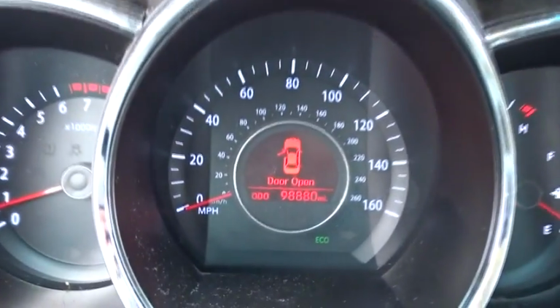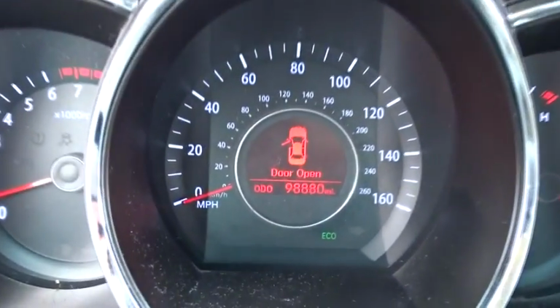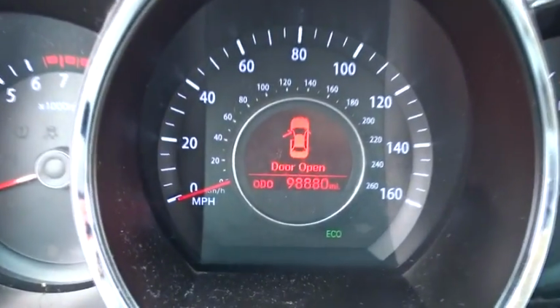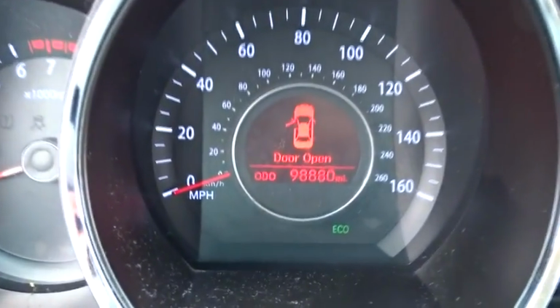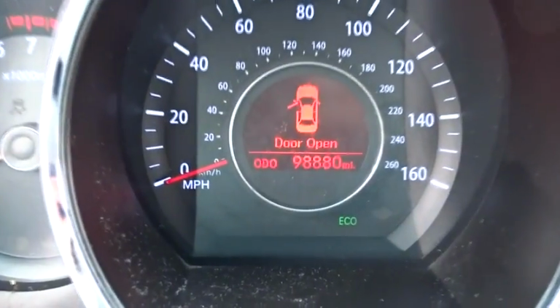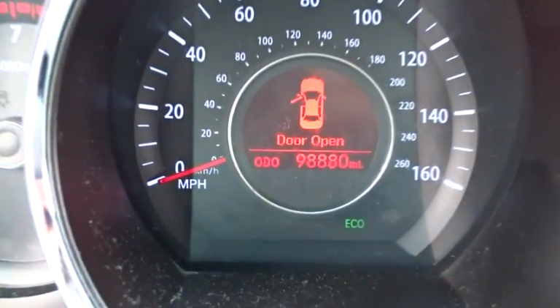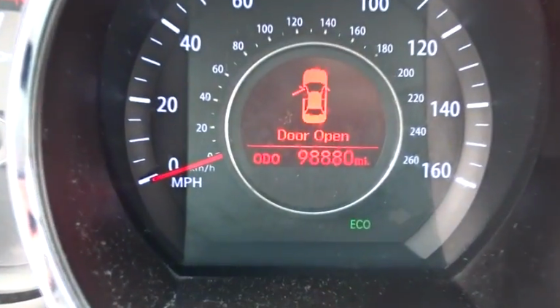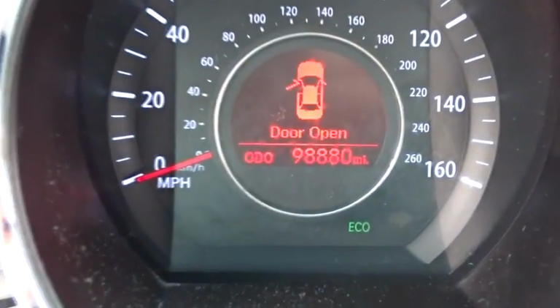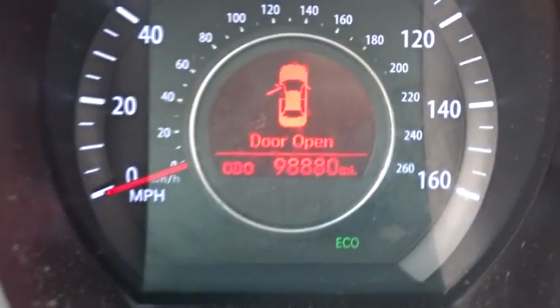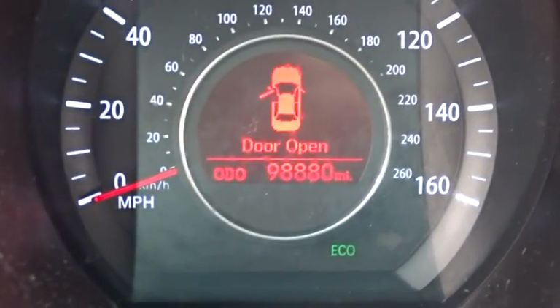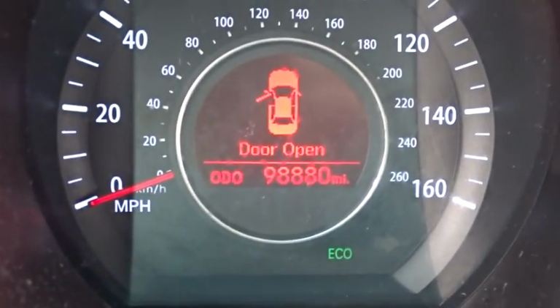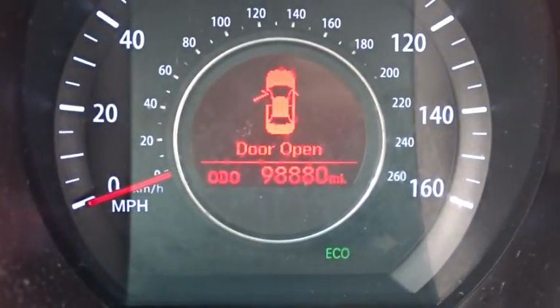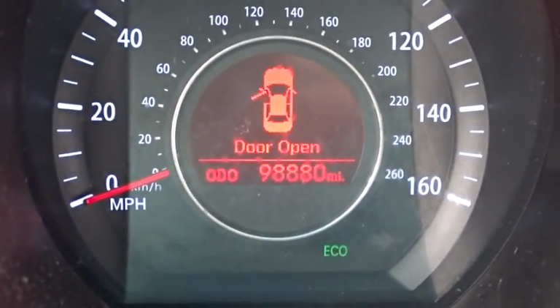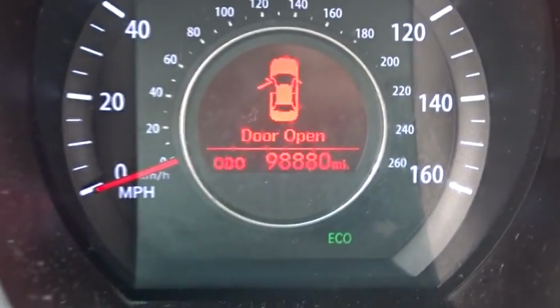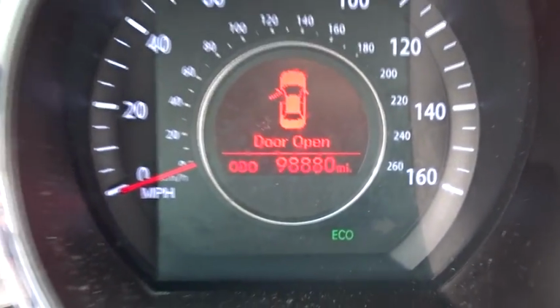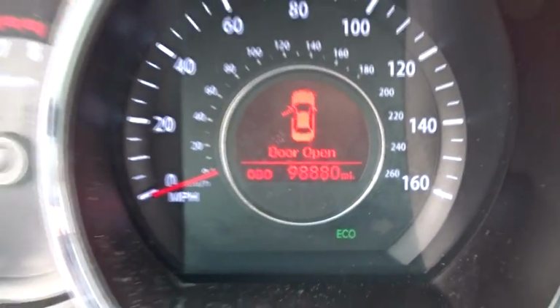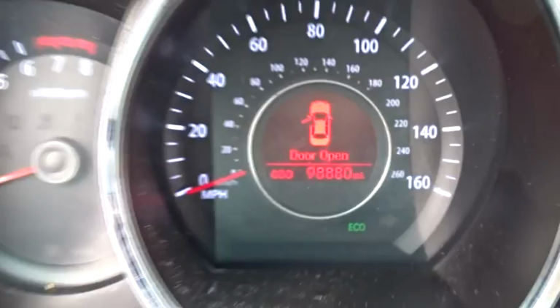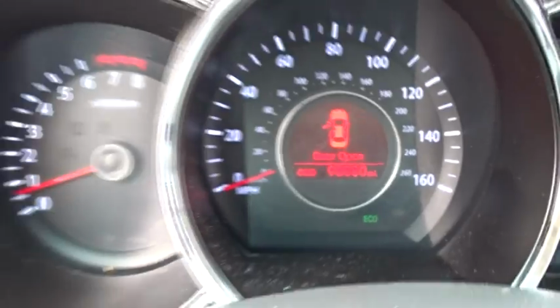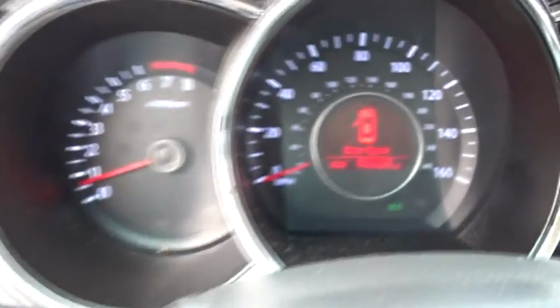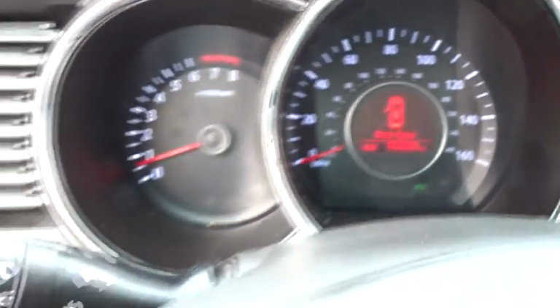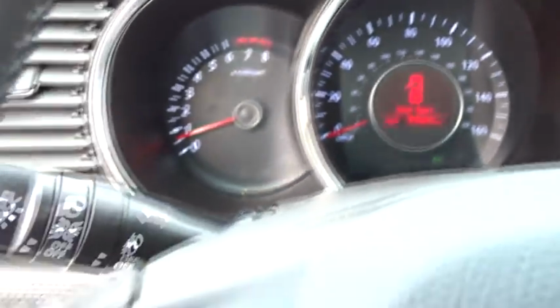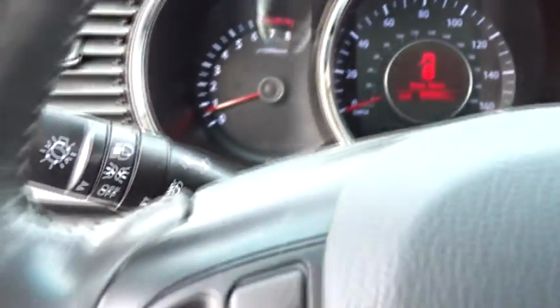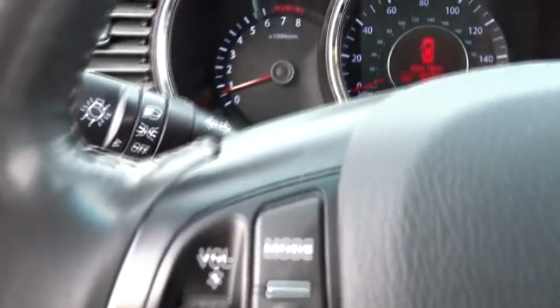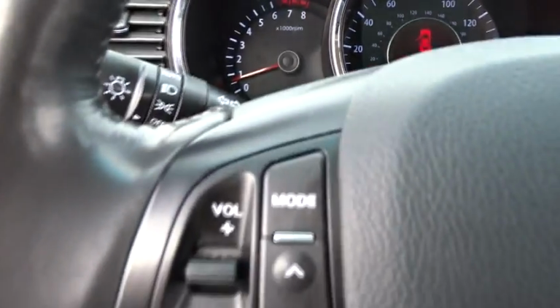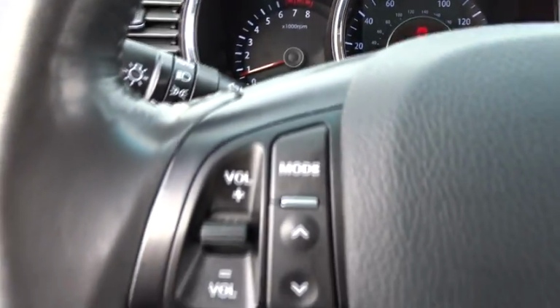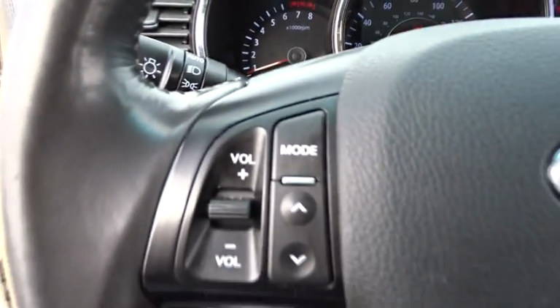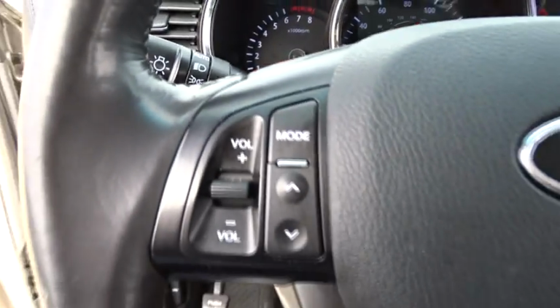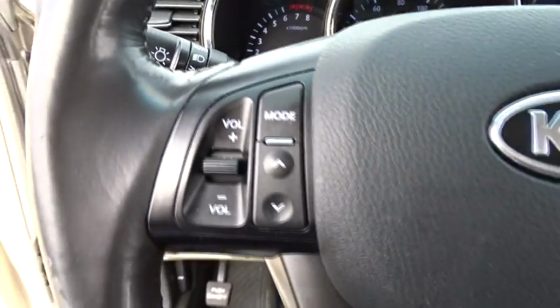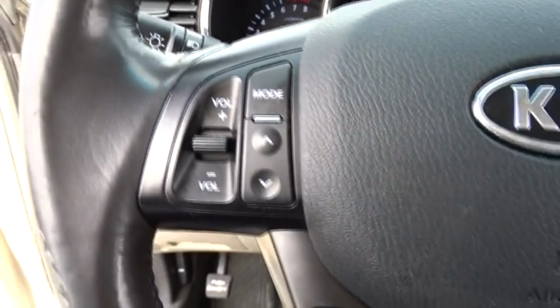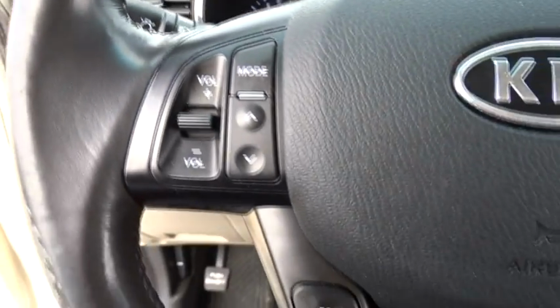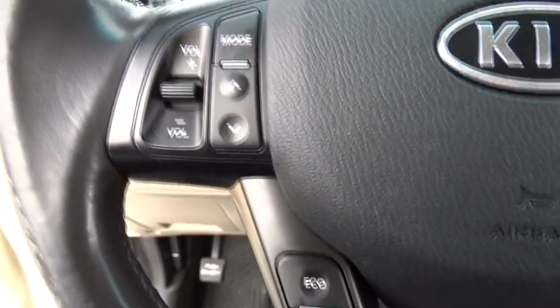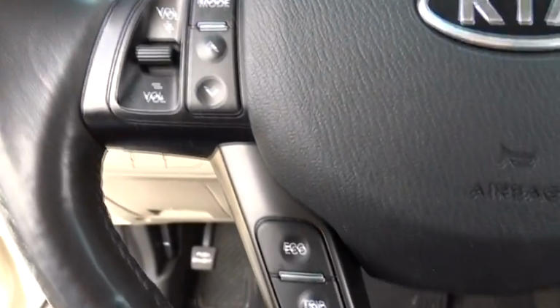This vehicle has less than a hundred thousand miles. Here are some of this vehicle's great options.